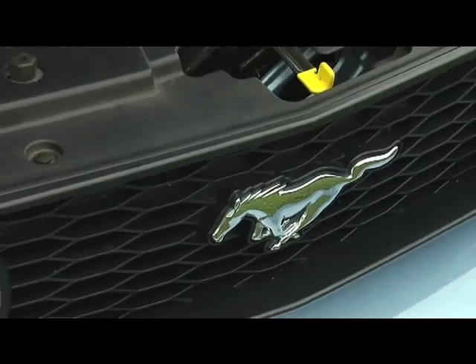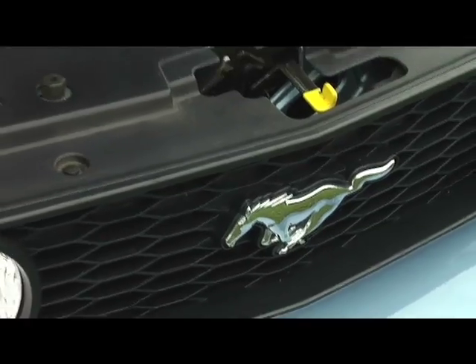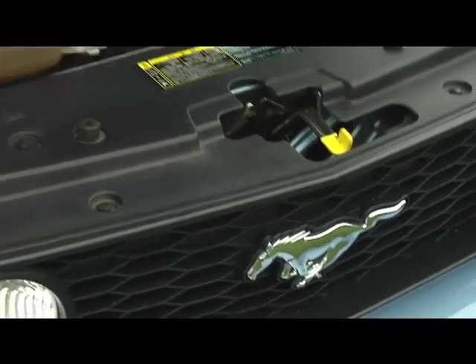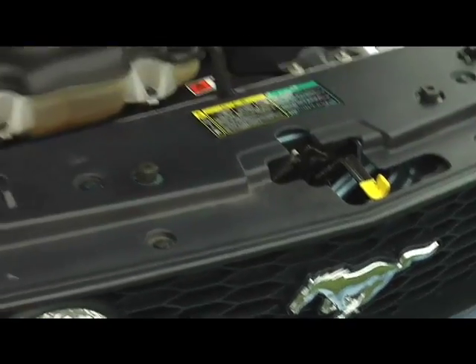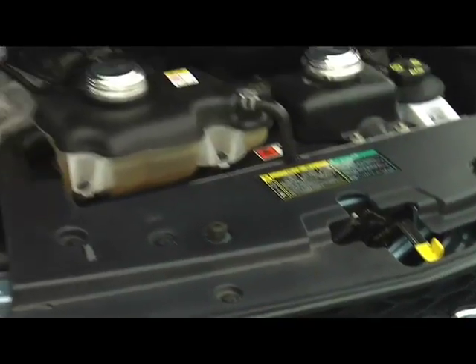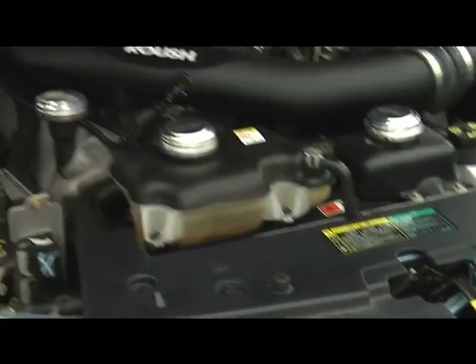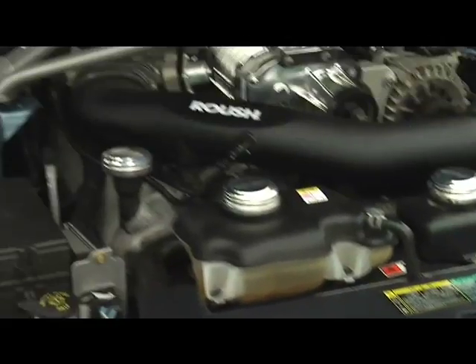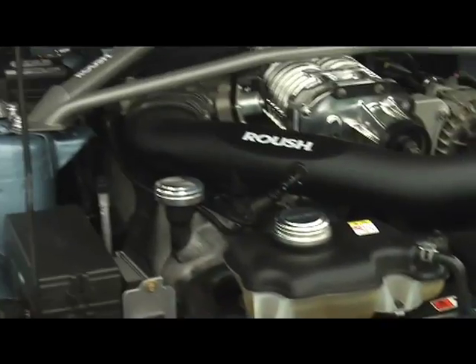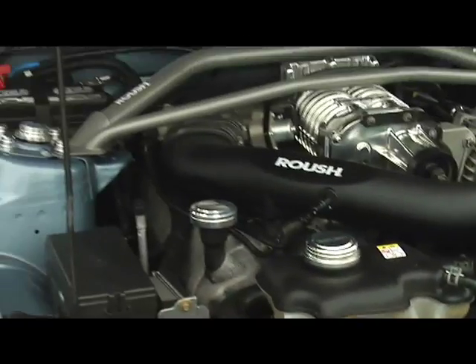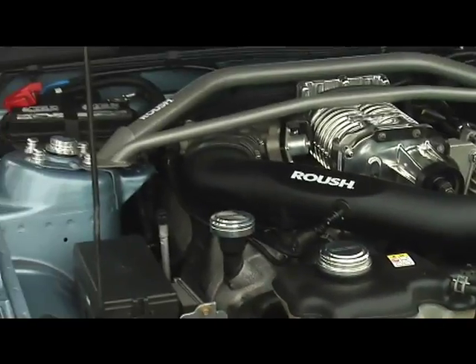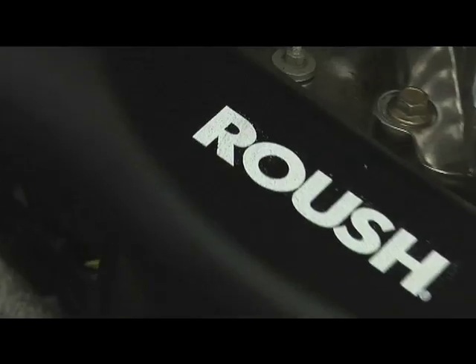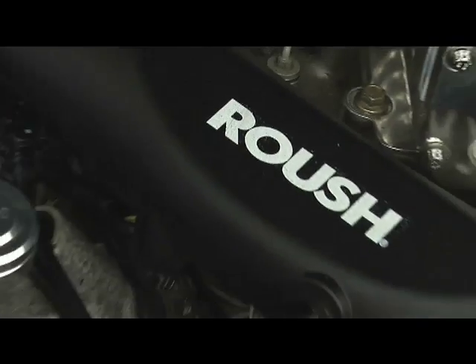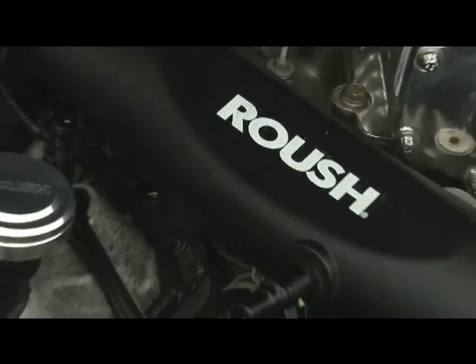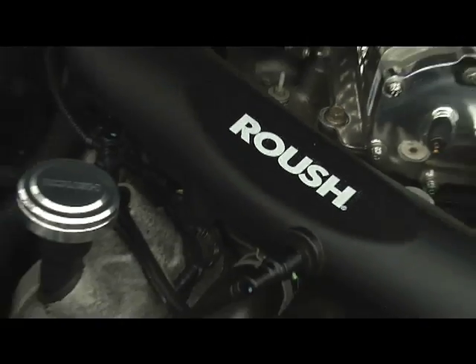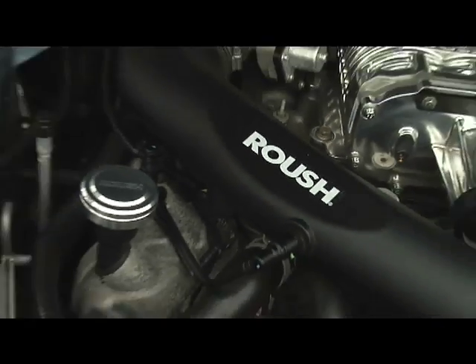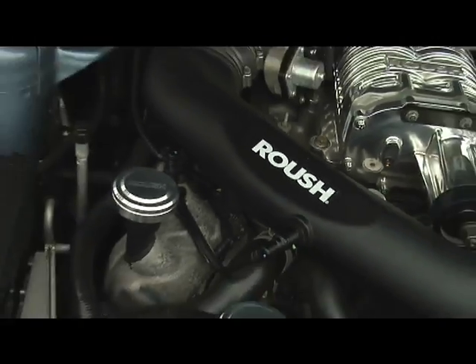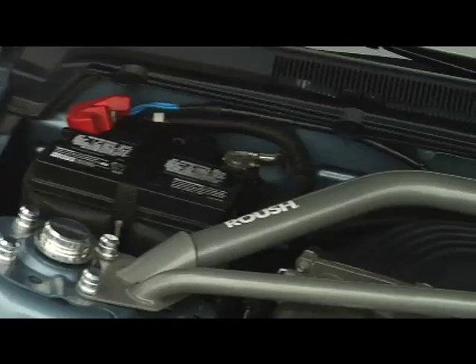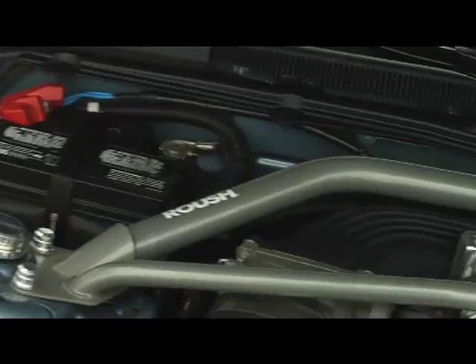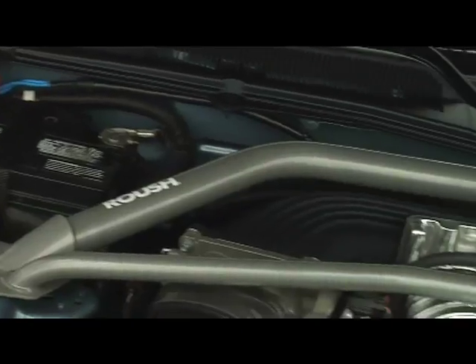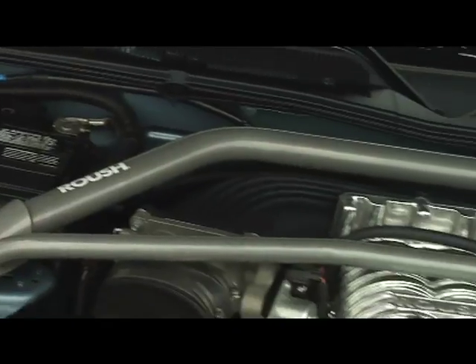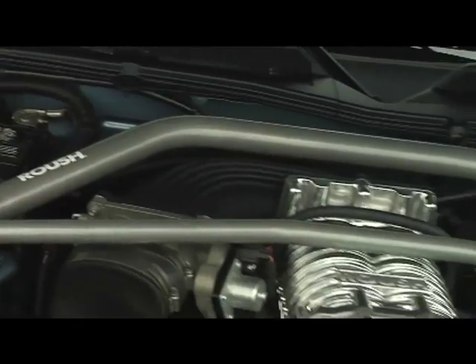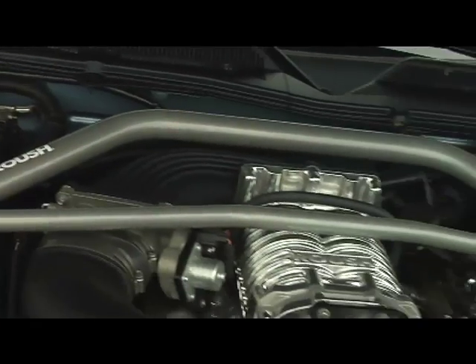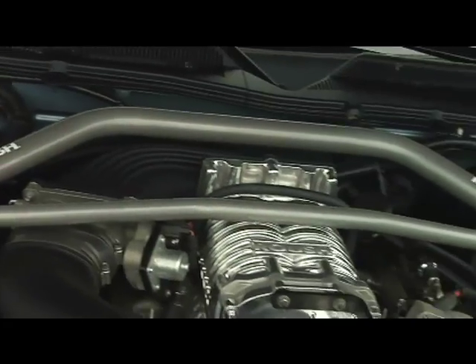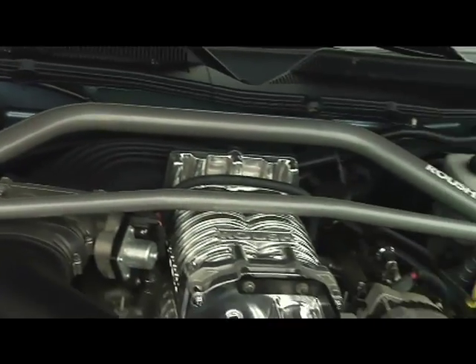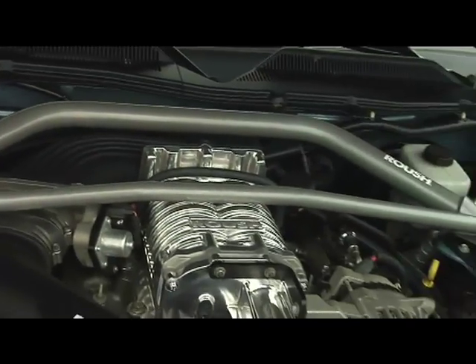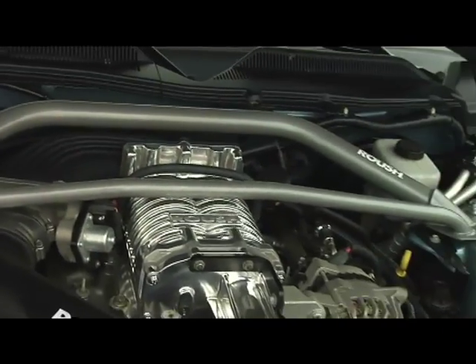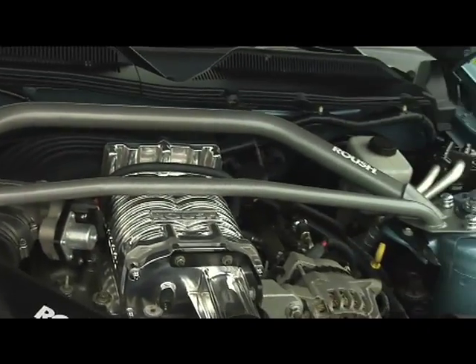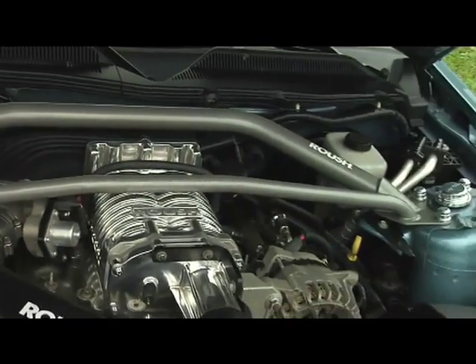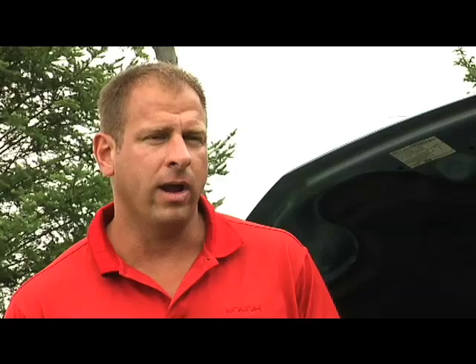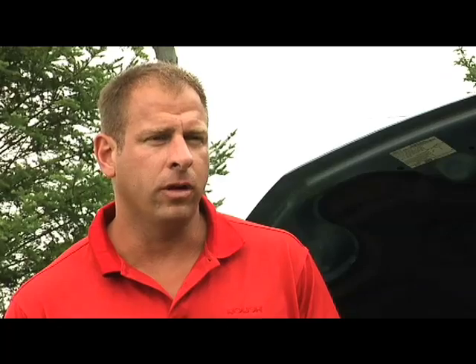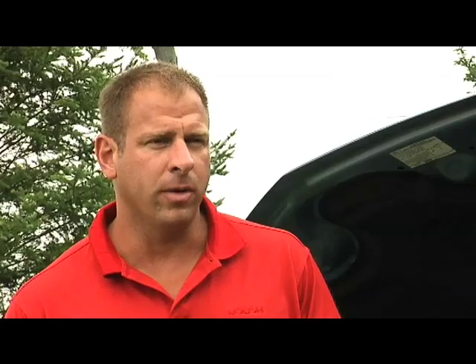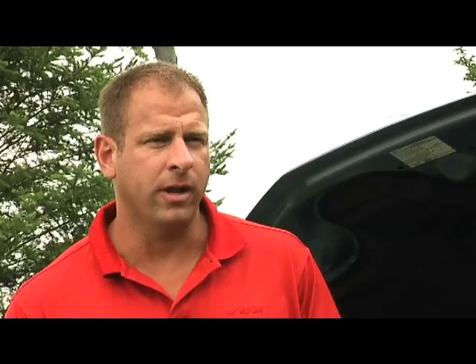So, besides backing the warranty of the components that you add to the vehicle, we also warranty the engine, transmission, and rear axle of your Mustang.